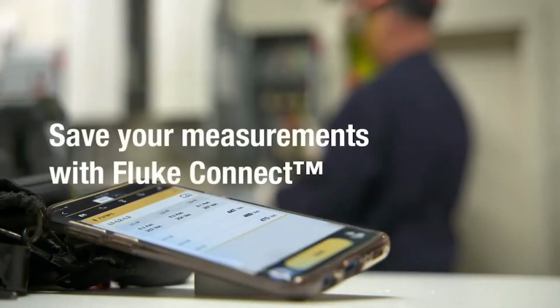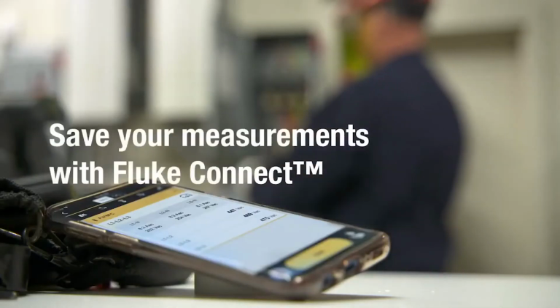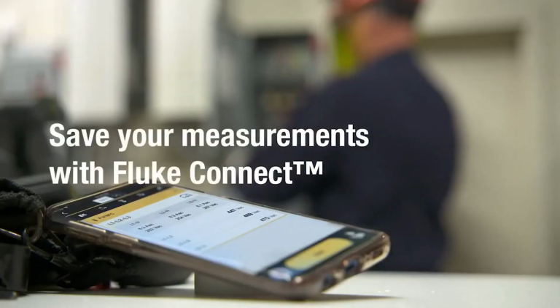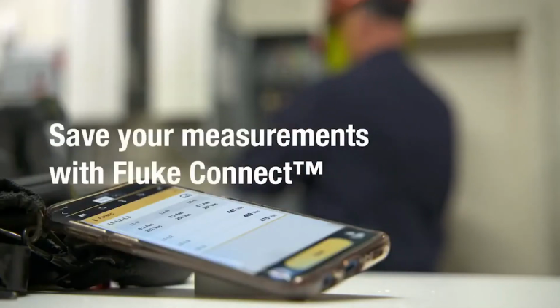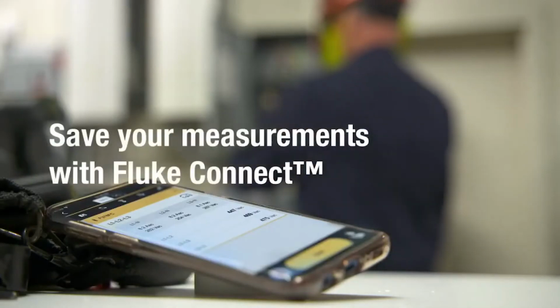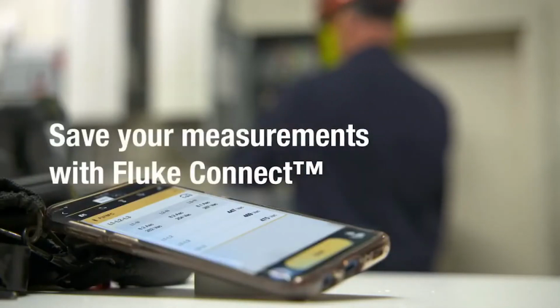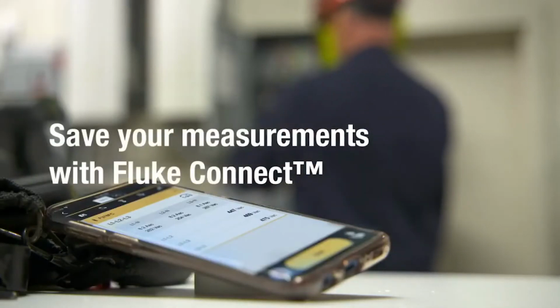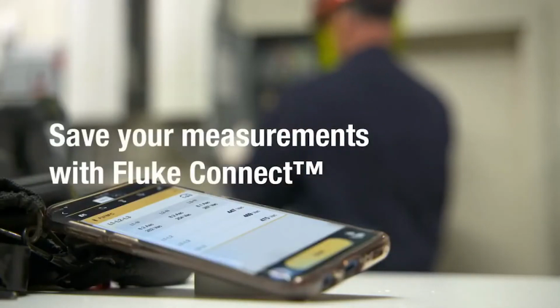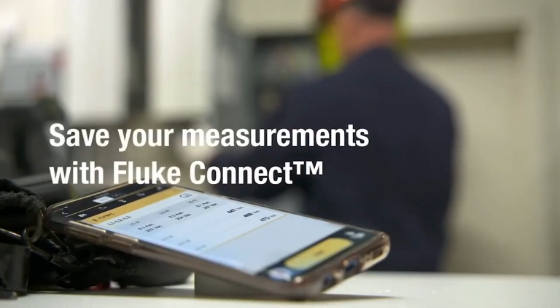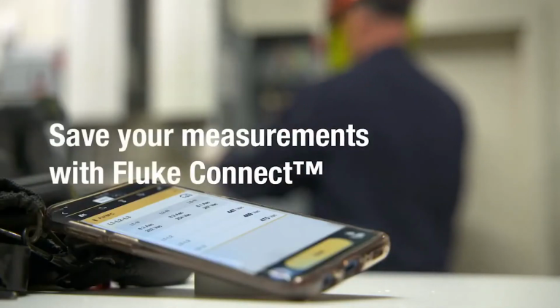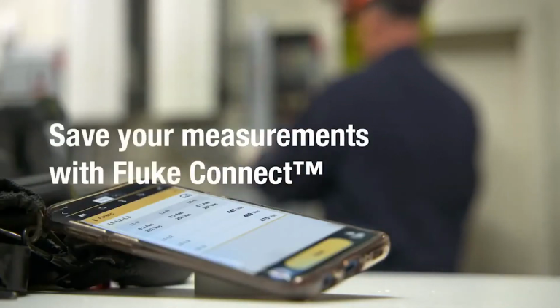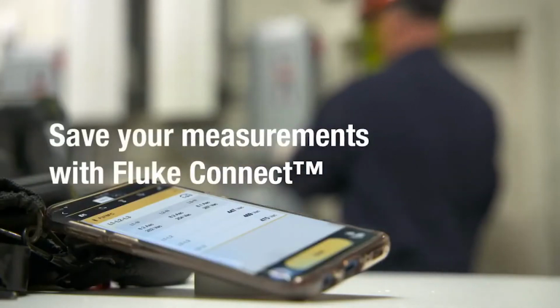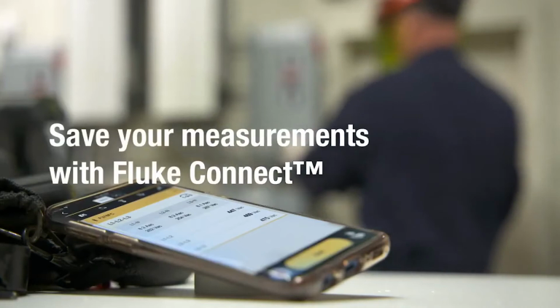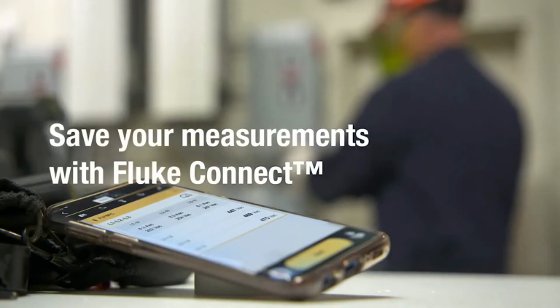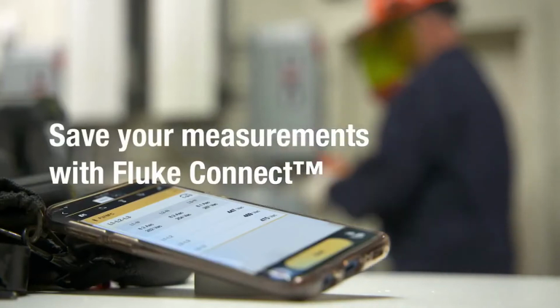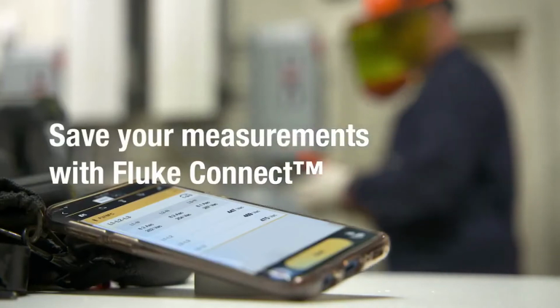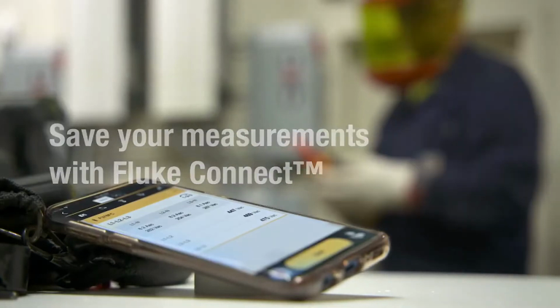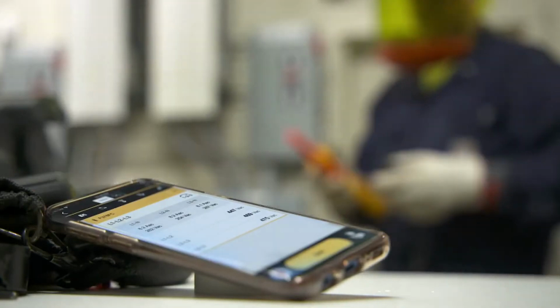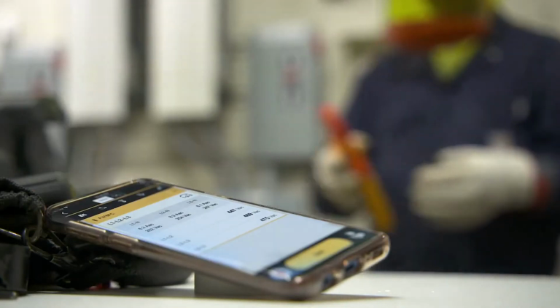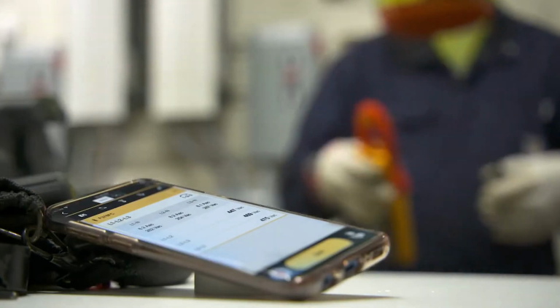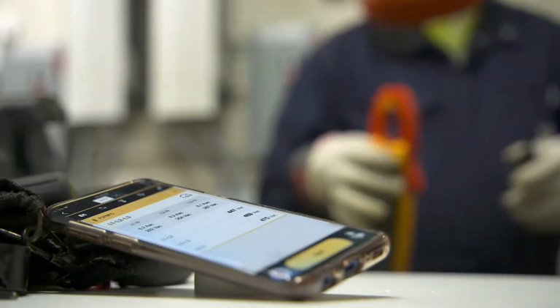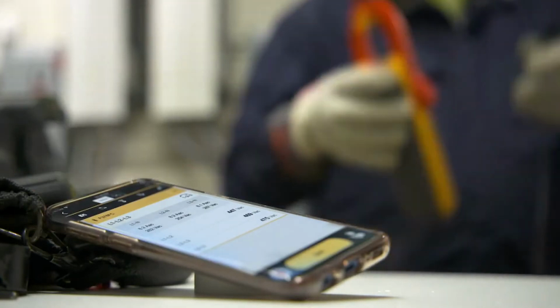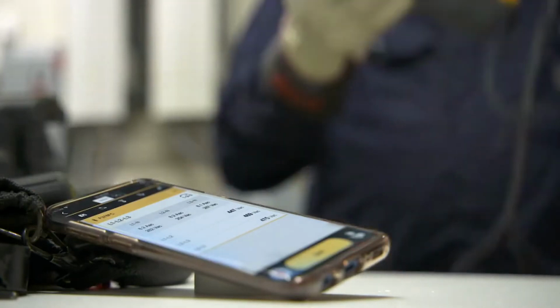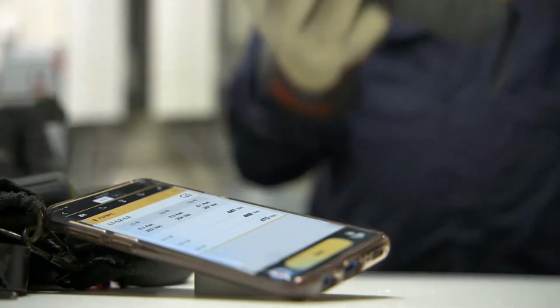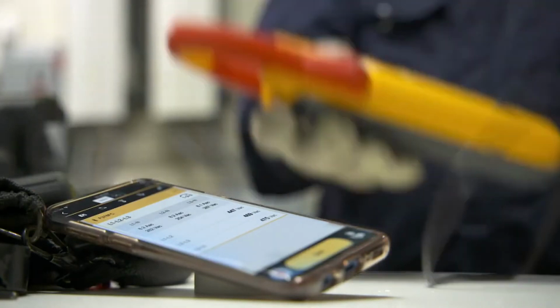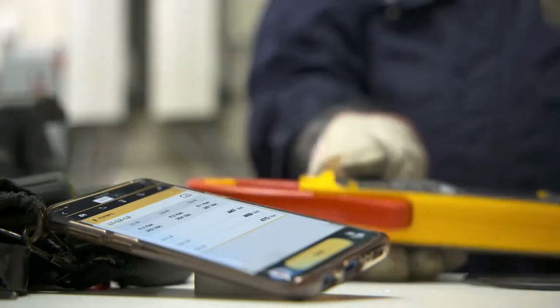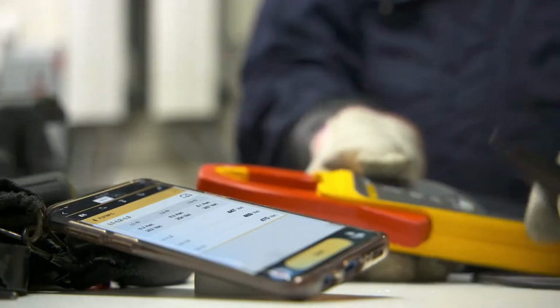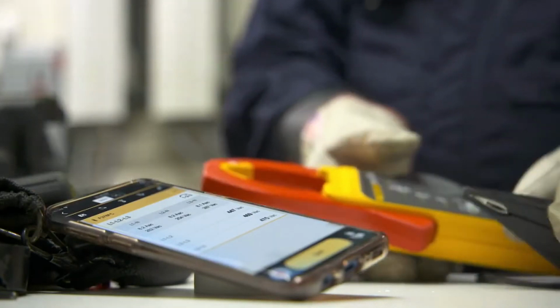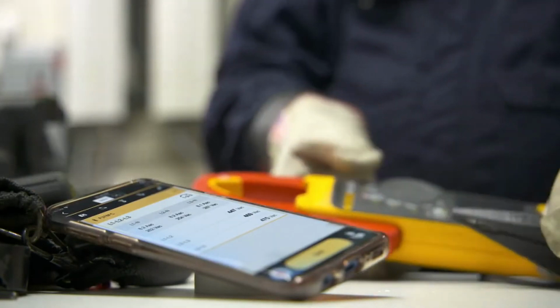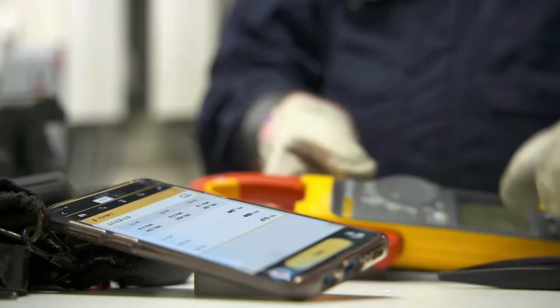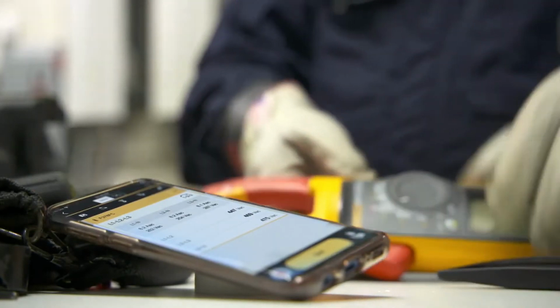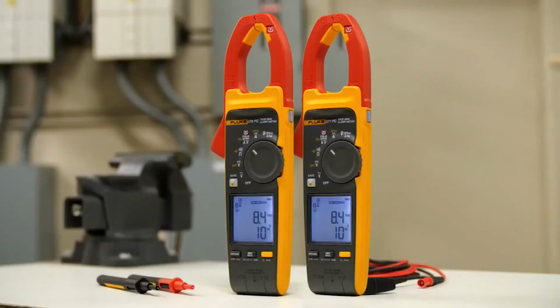Send your measurements to your smartphone with Fluke Connect, enabling you to compare today's values with past readings.